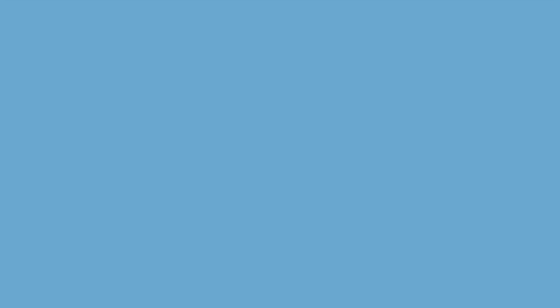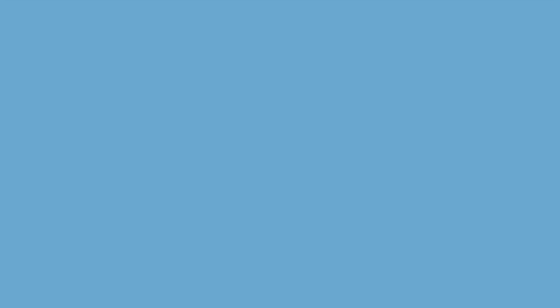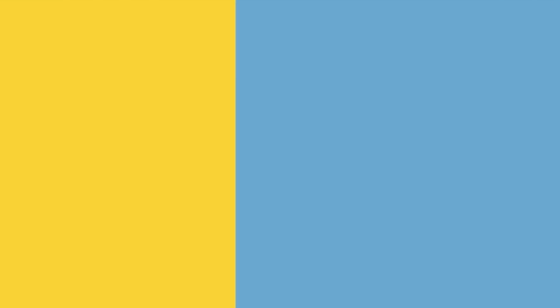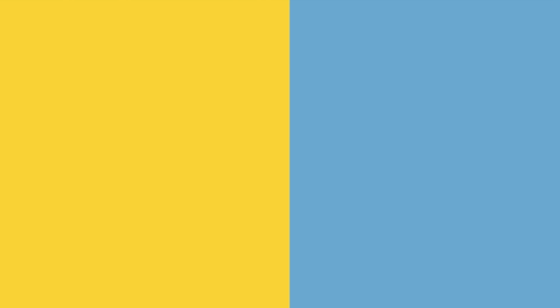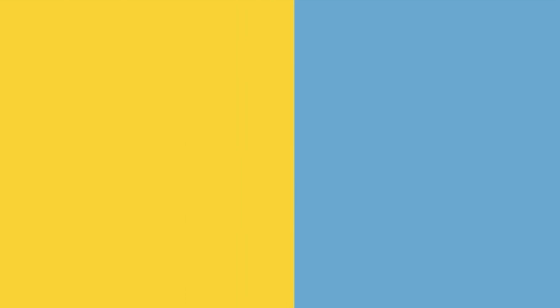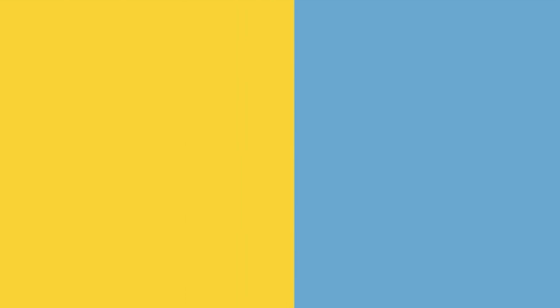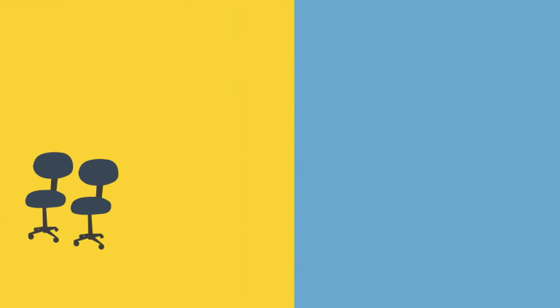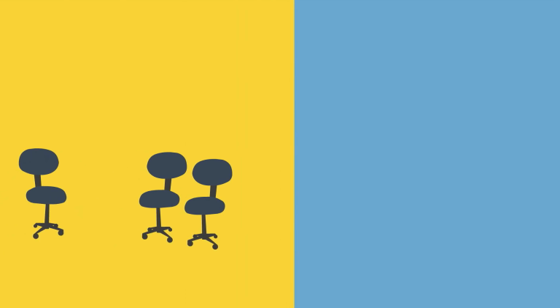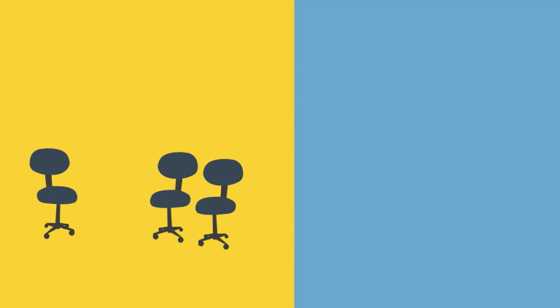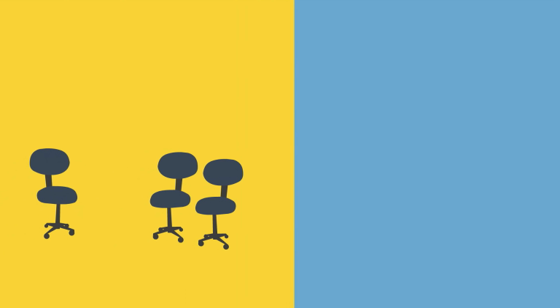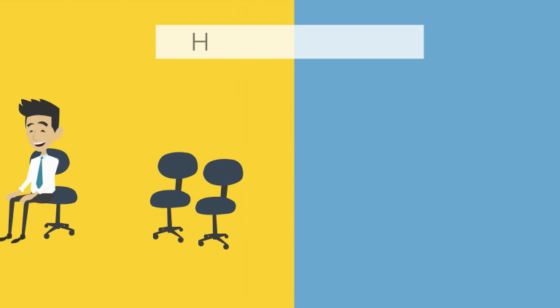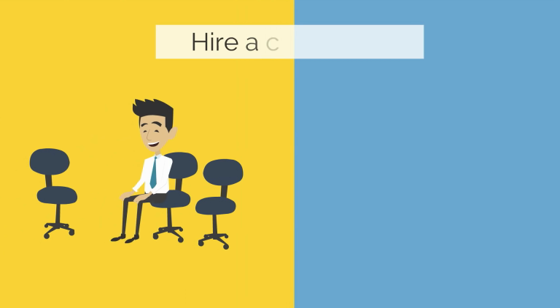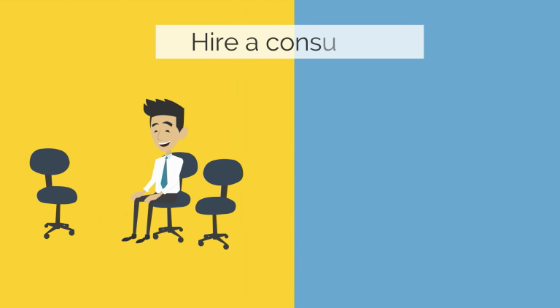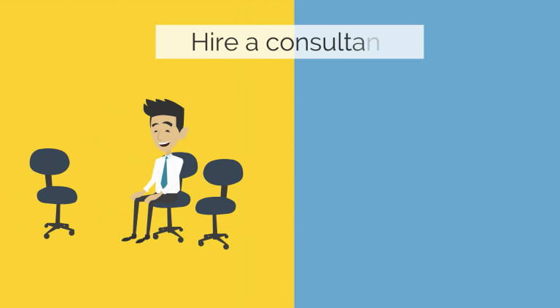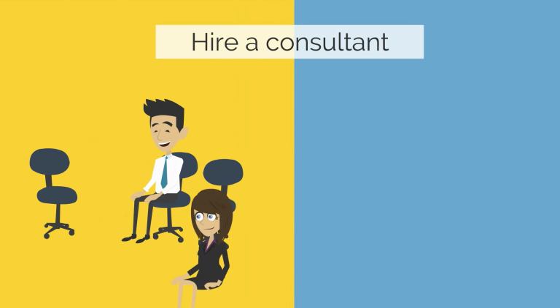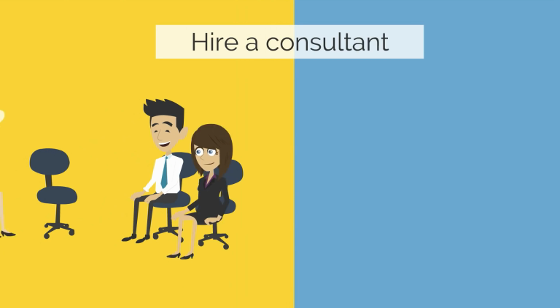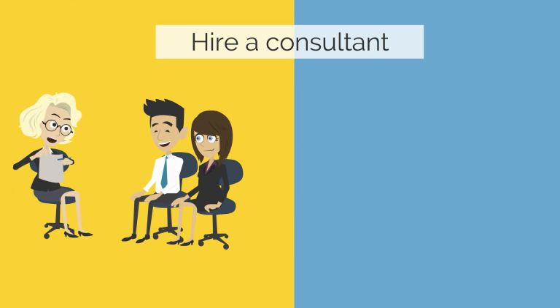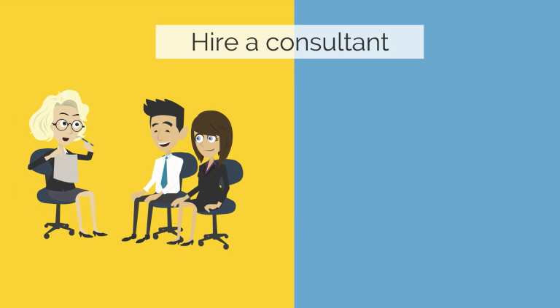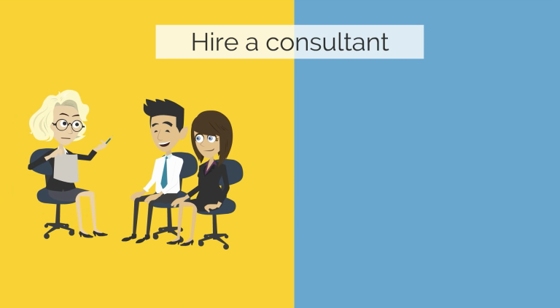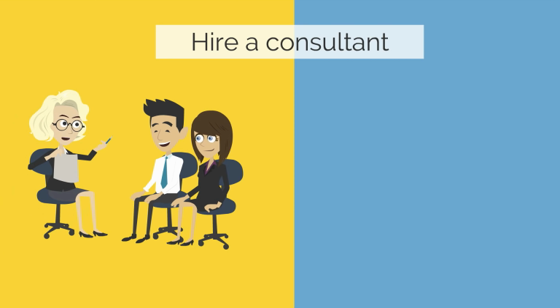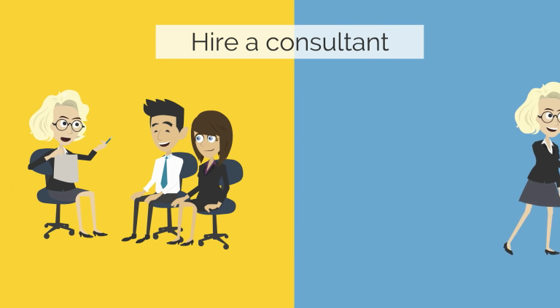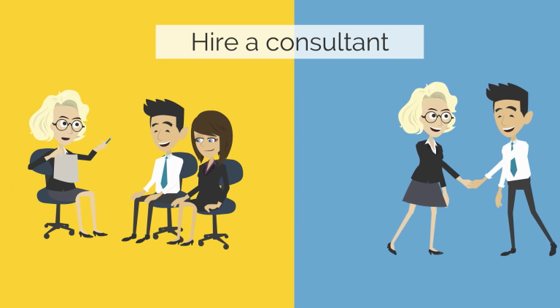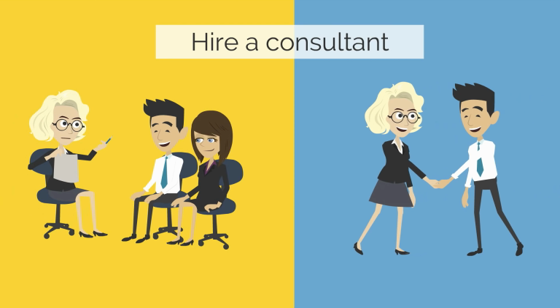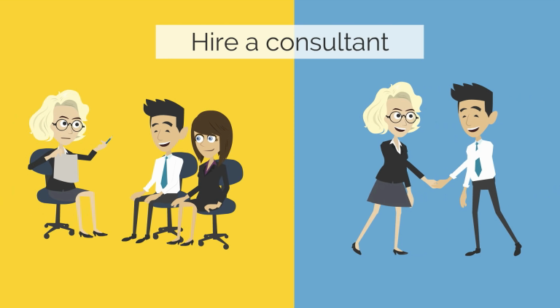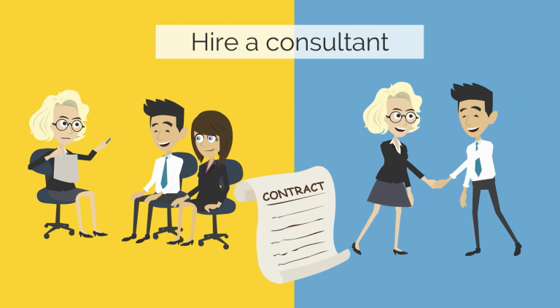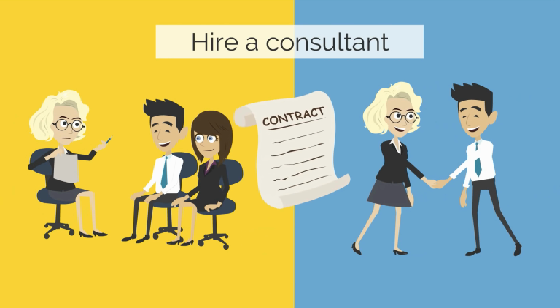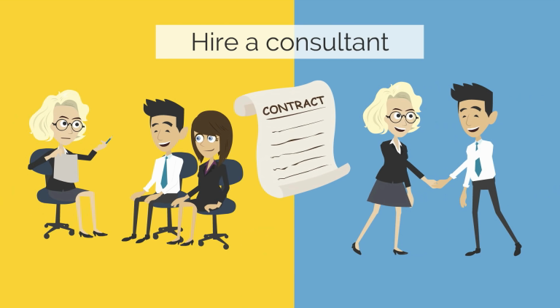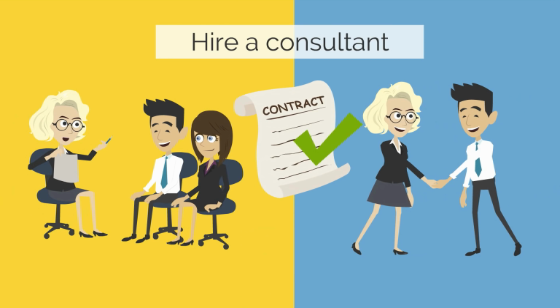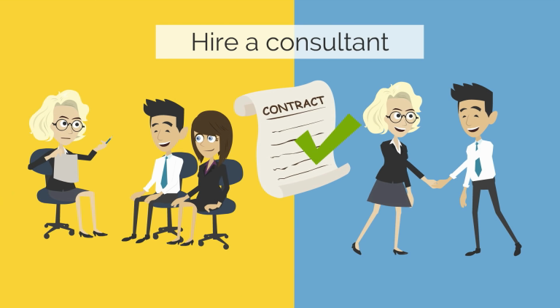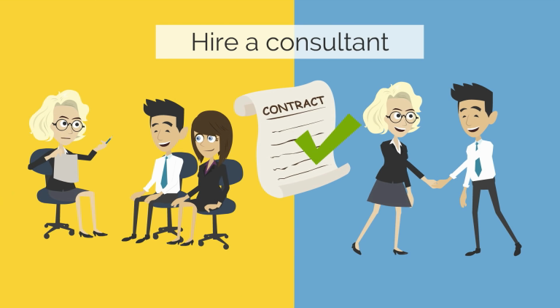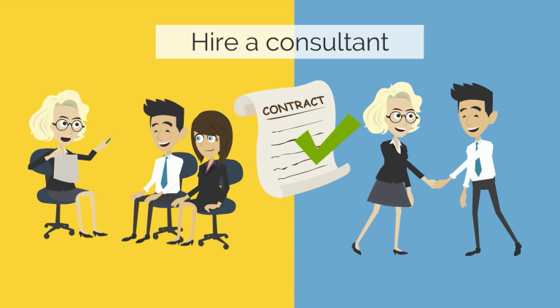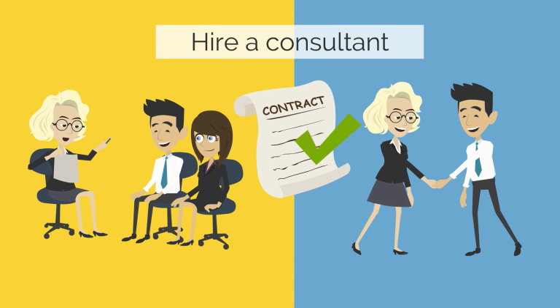As a small company, he might need outside help. So, he may even decide to hire a consultant.